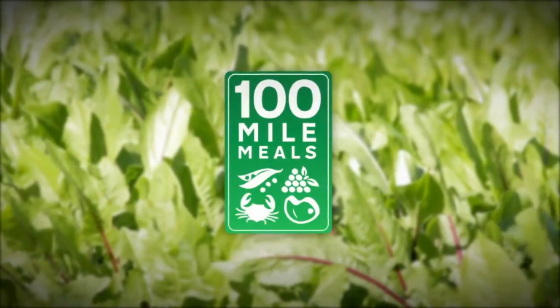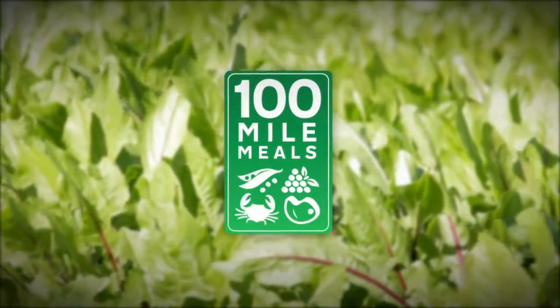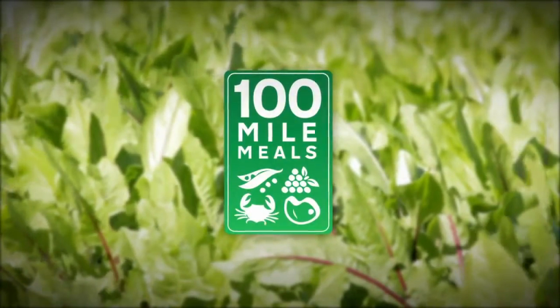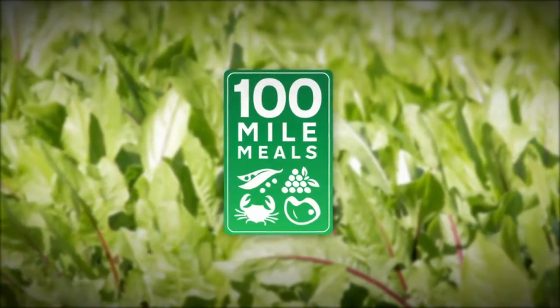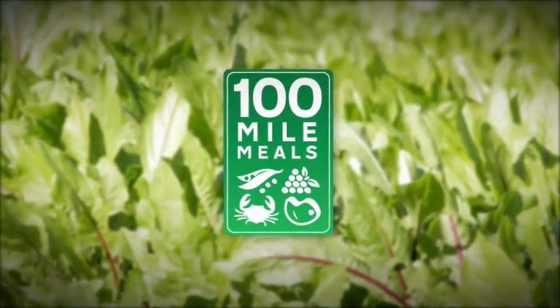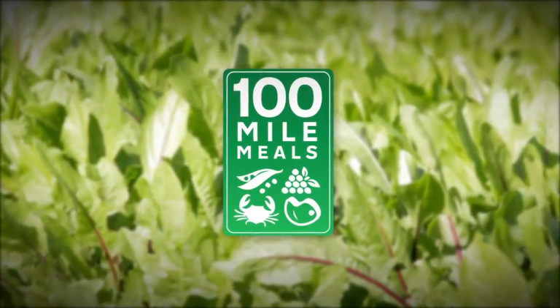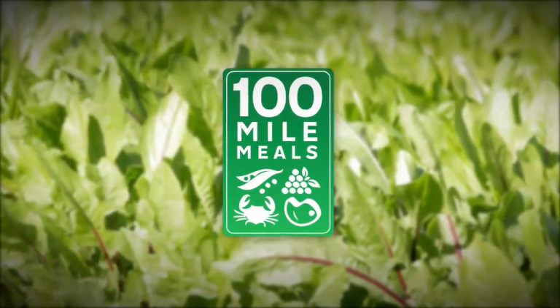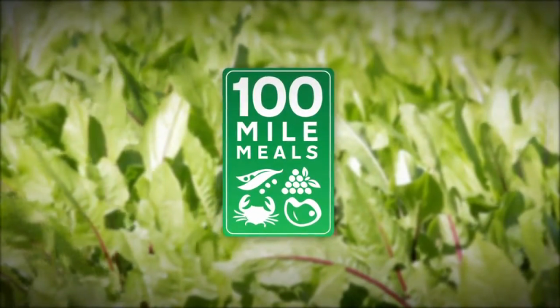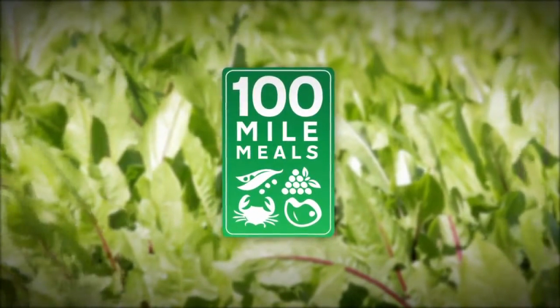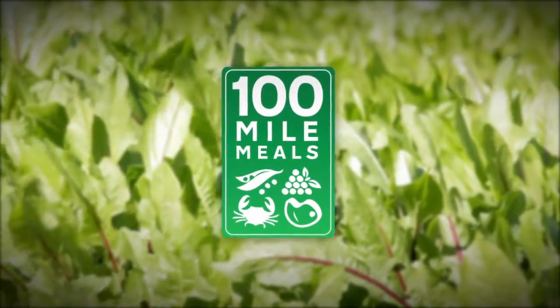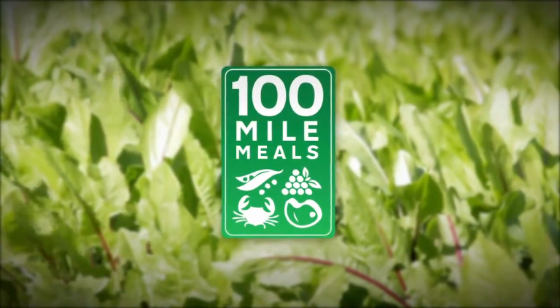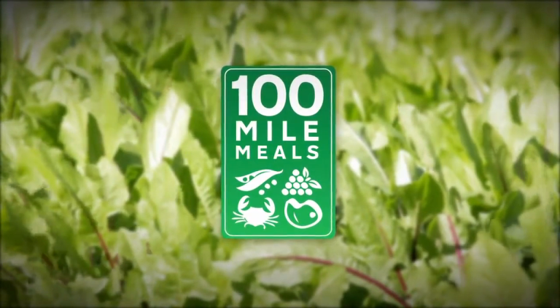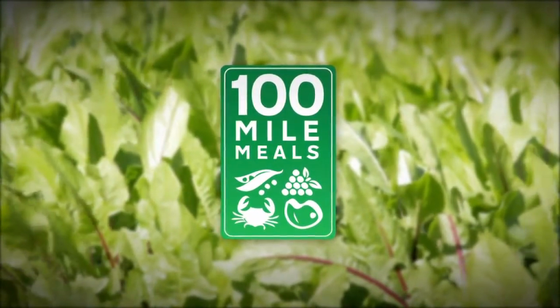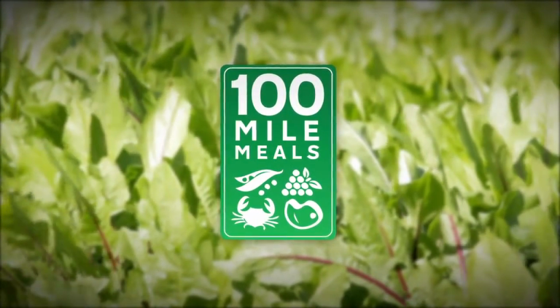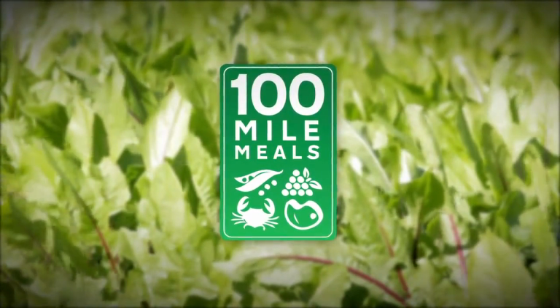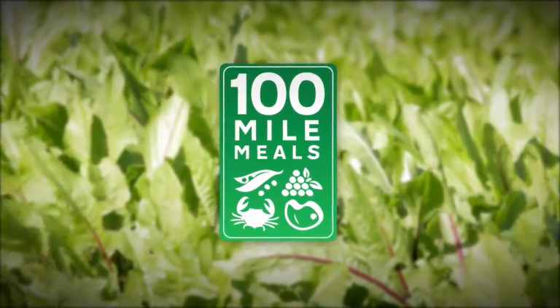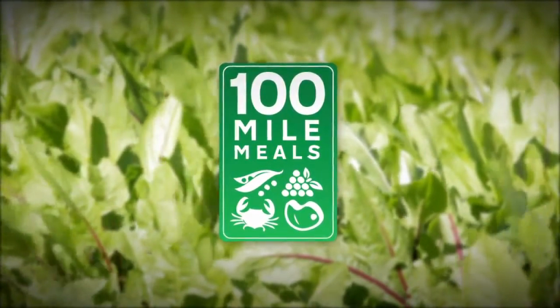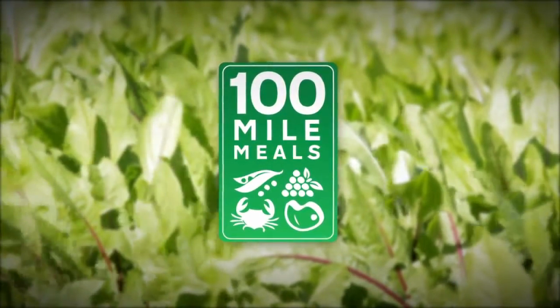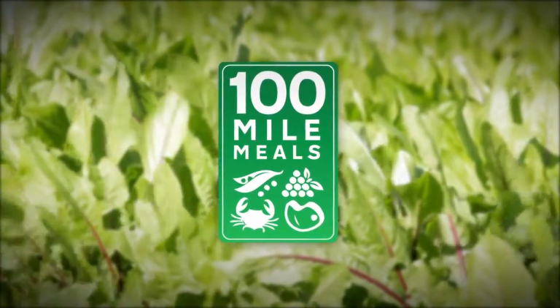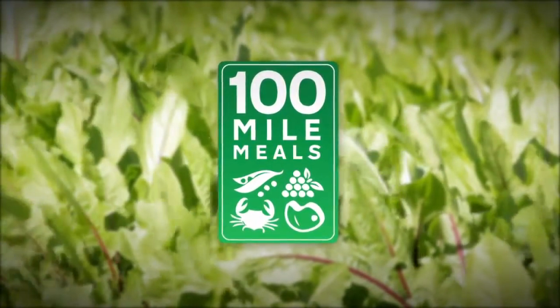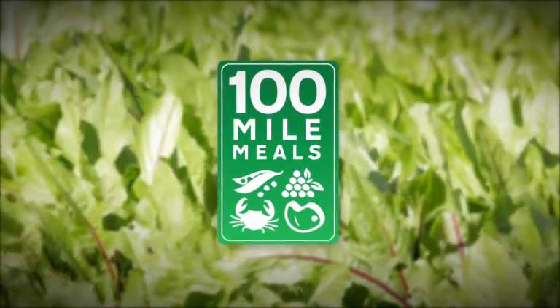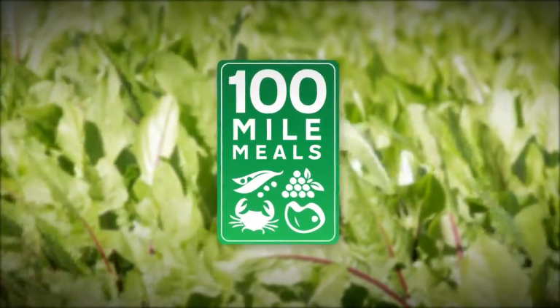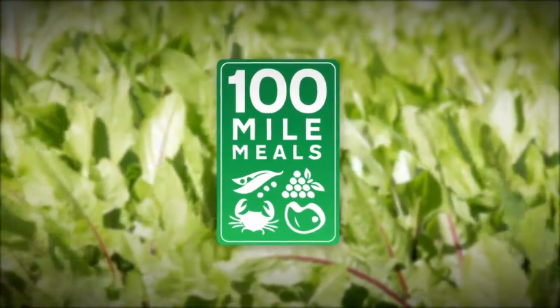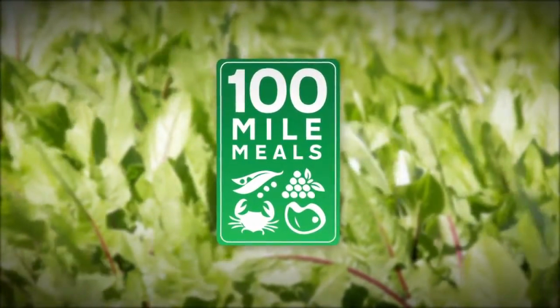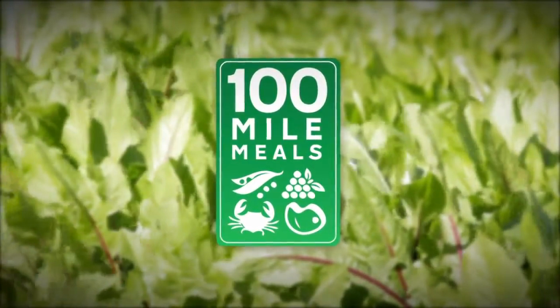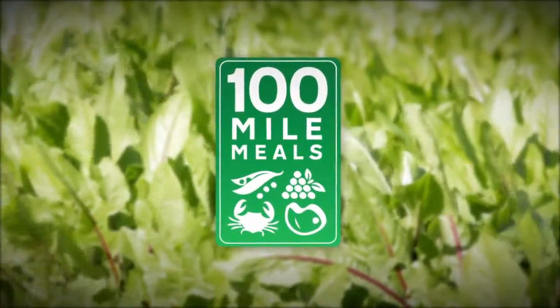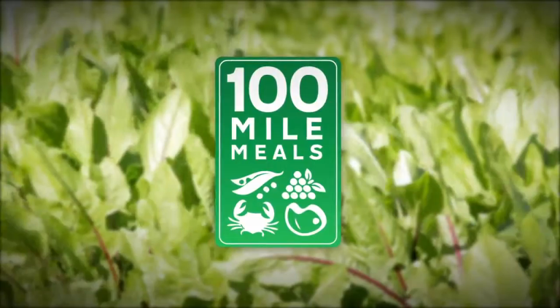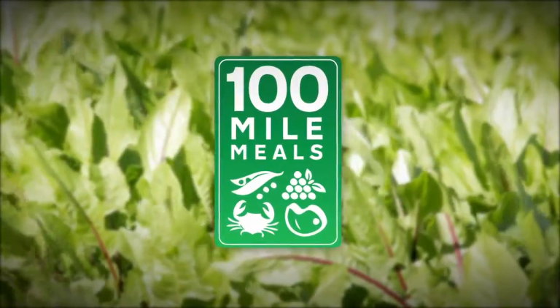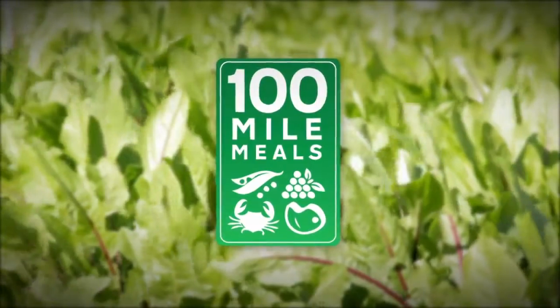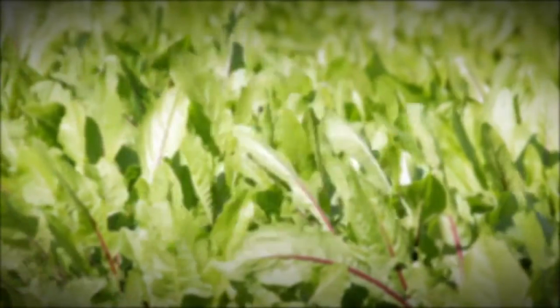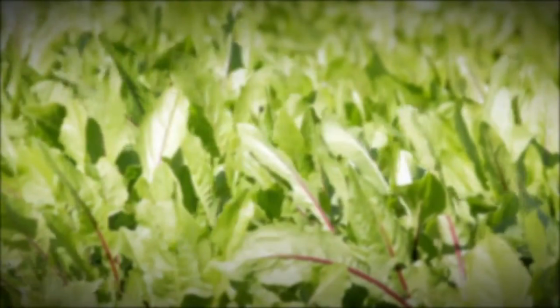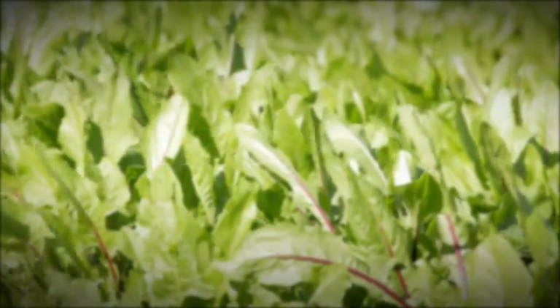100 Mile Meals, aiming the camera at everything fresh, tasty, and local.